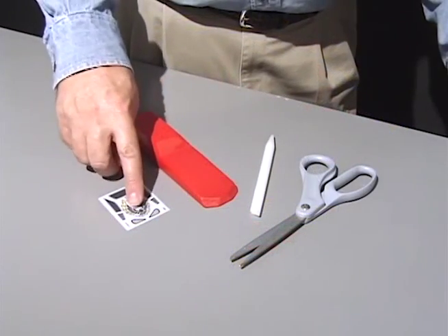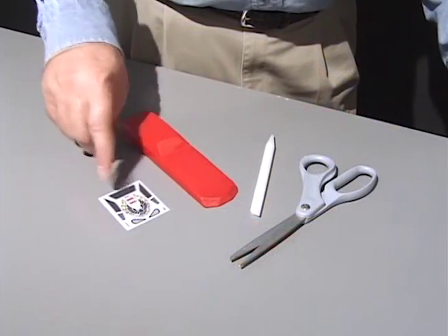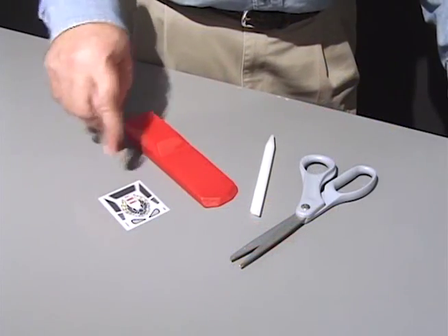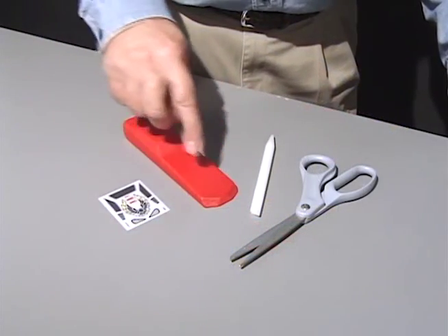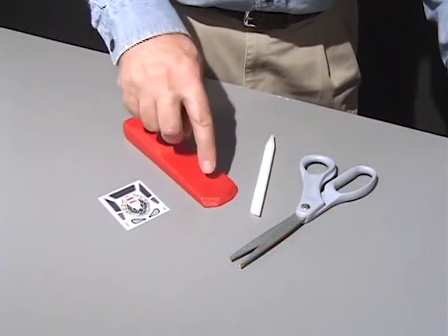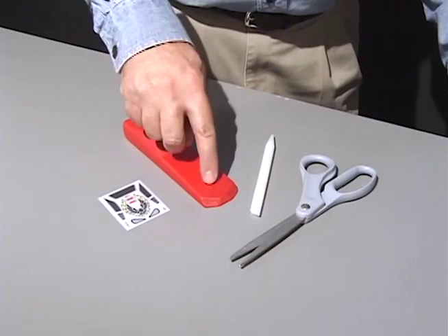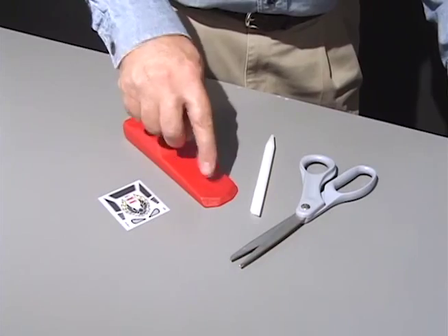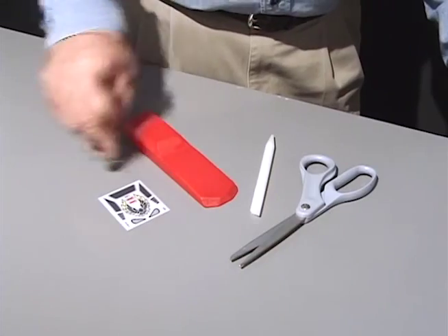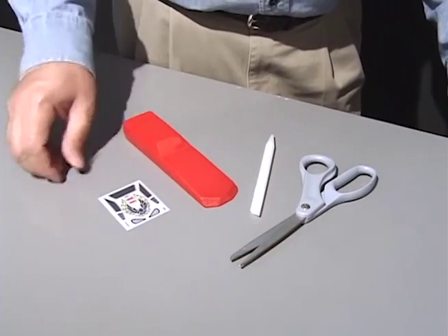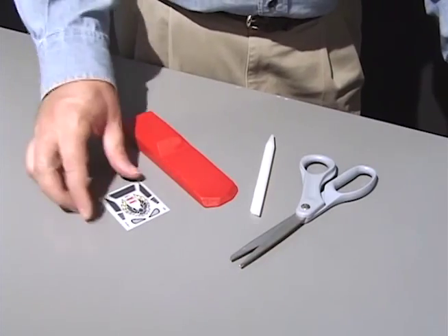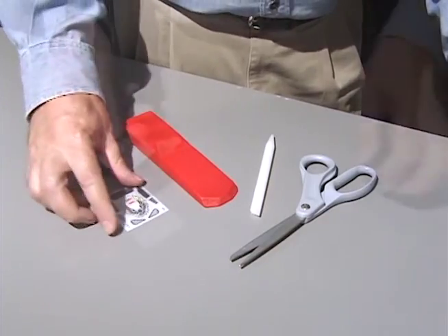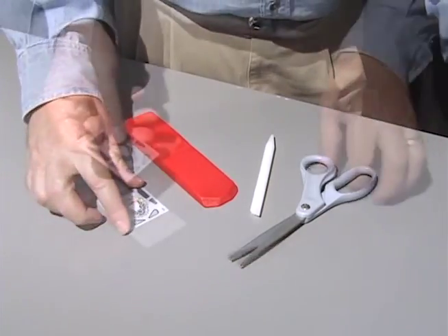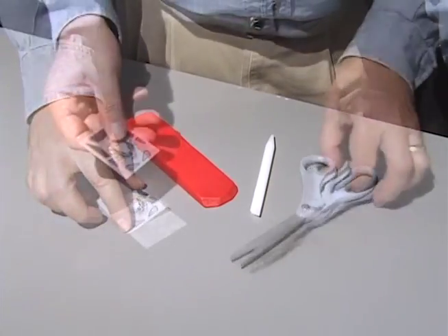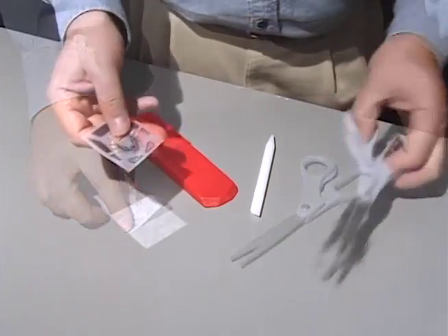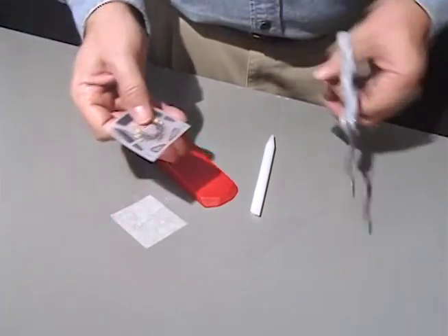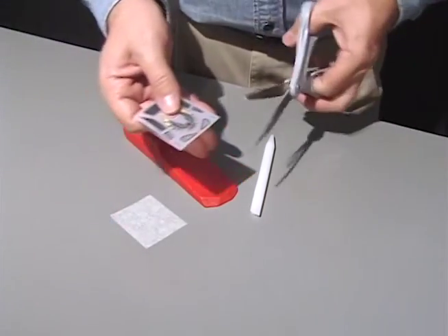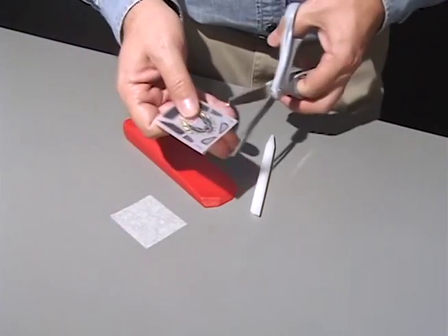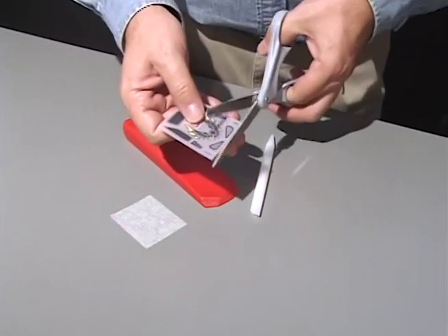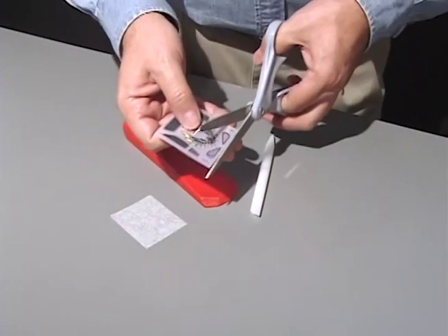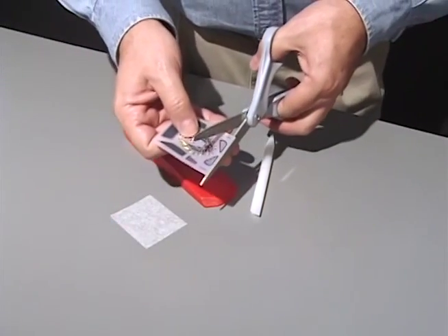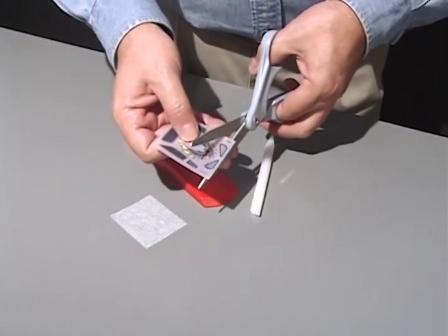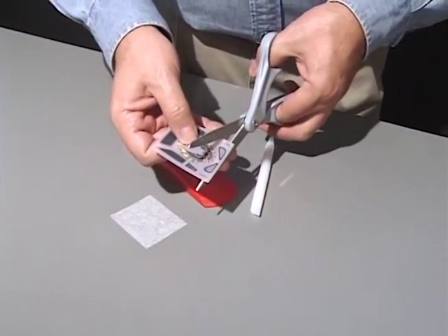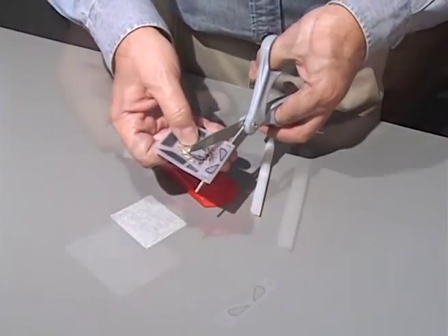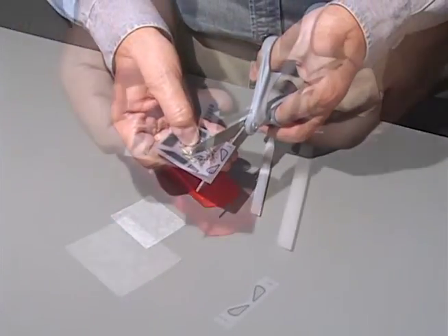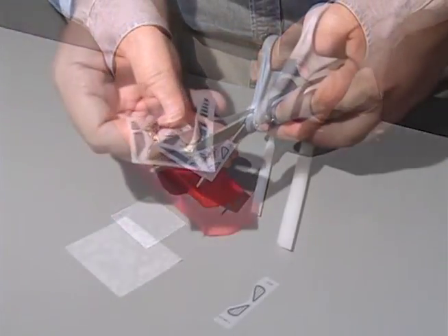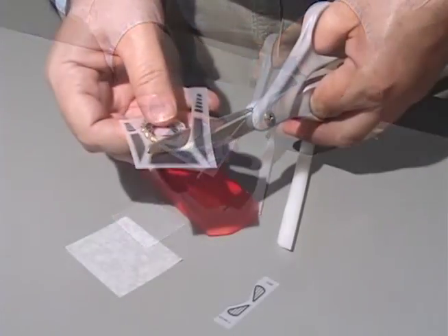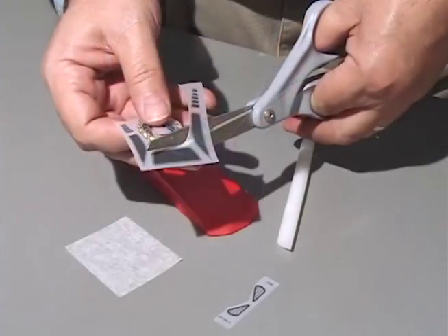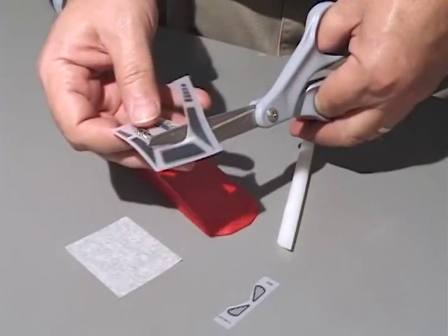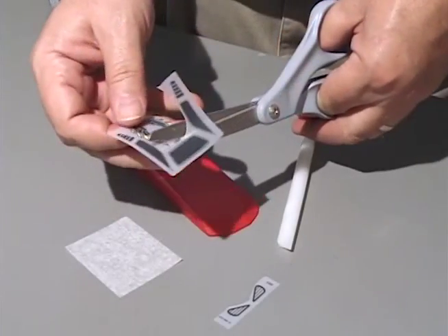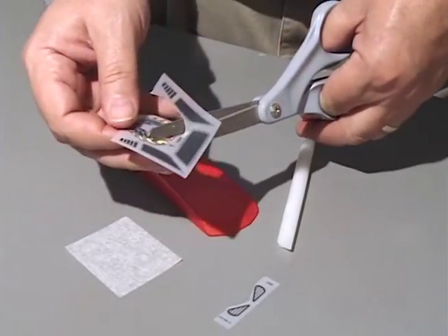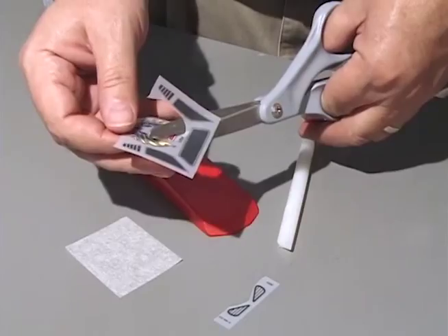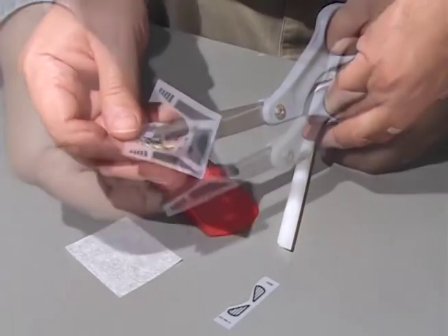Decide where you want to place decals on your Pine Car. Apply them to only clean, dry, dust-free surfaces.